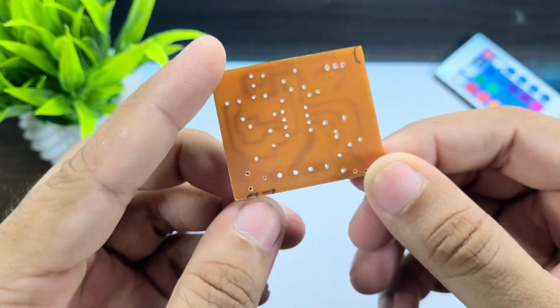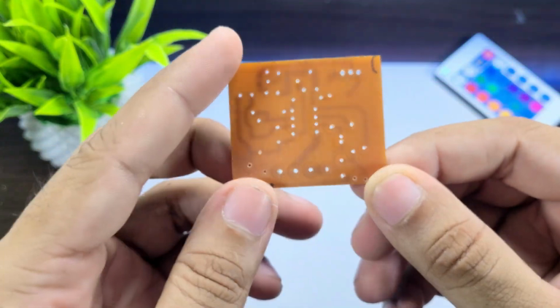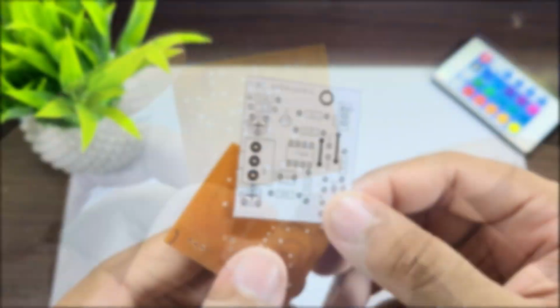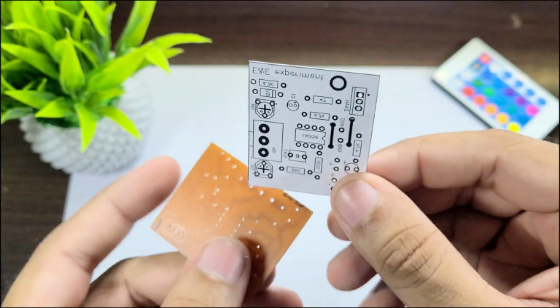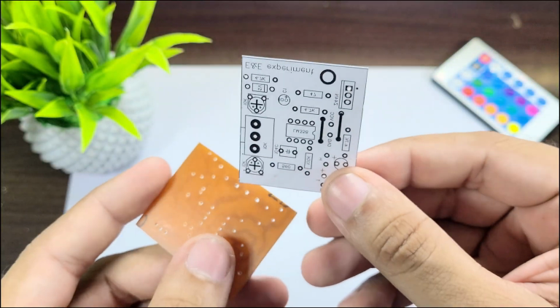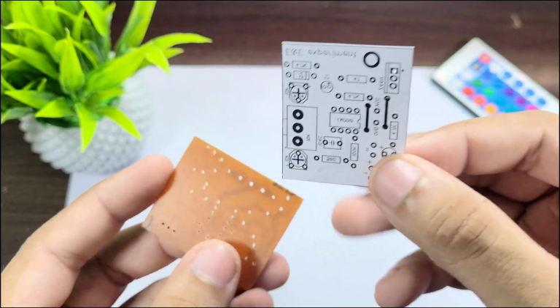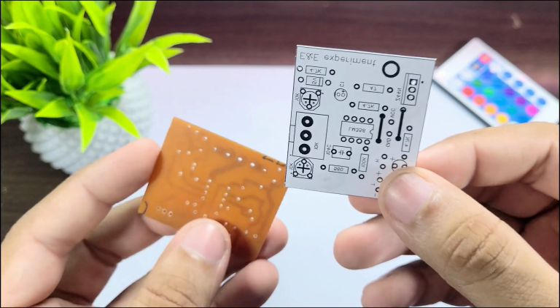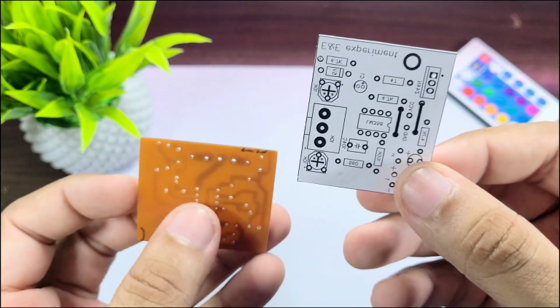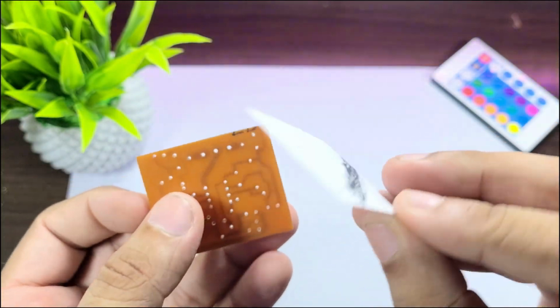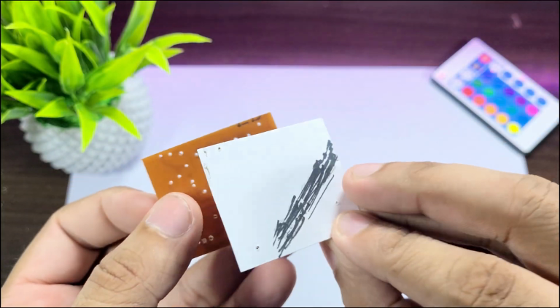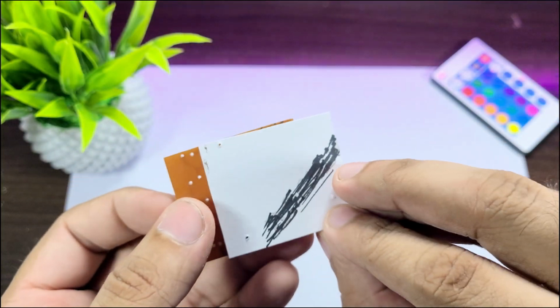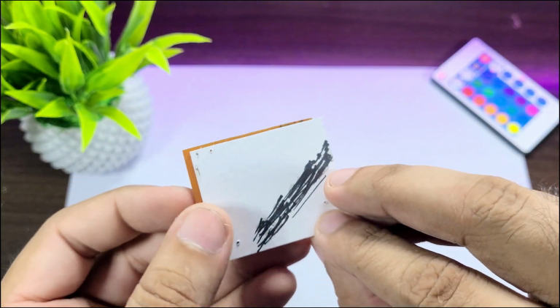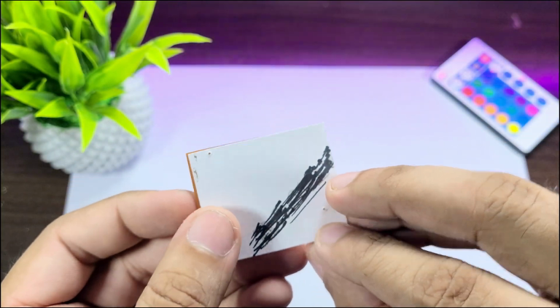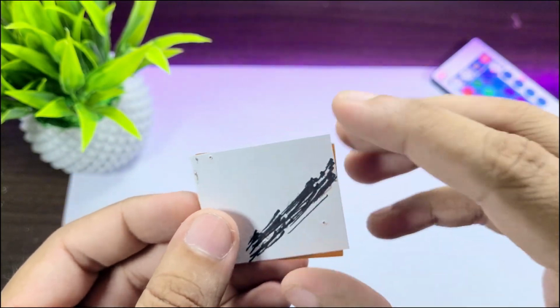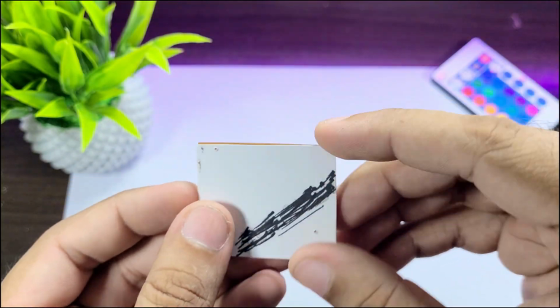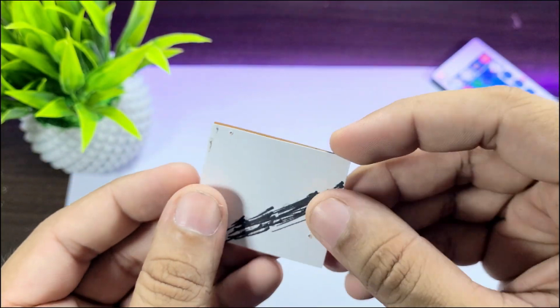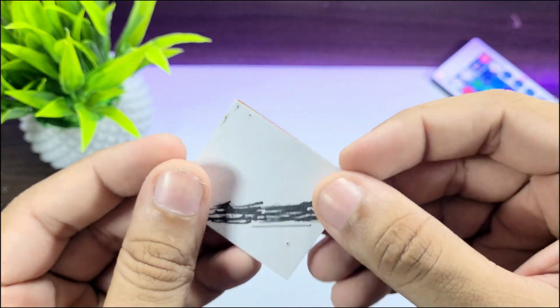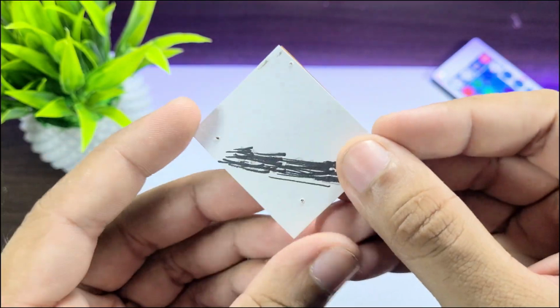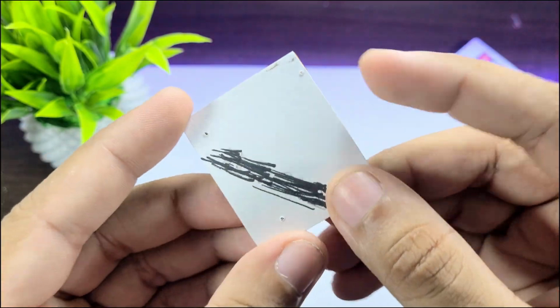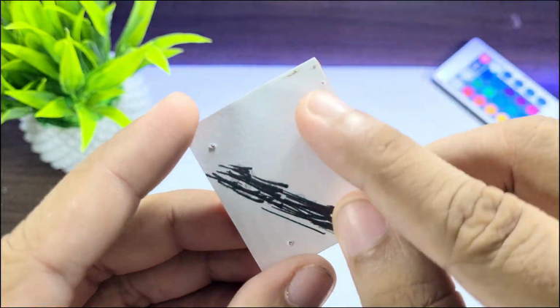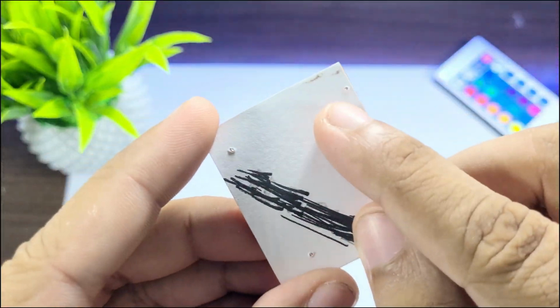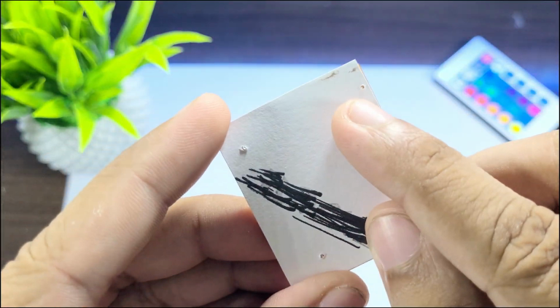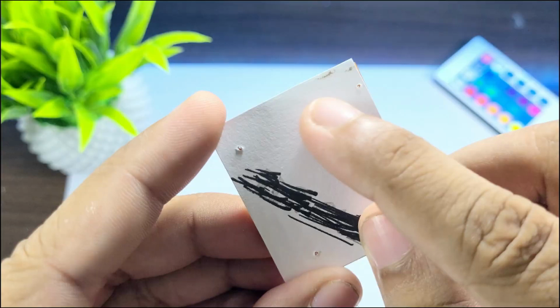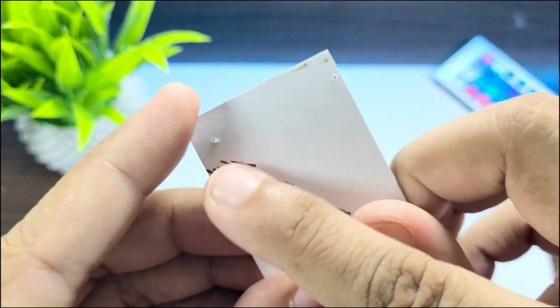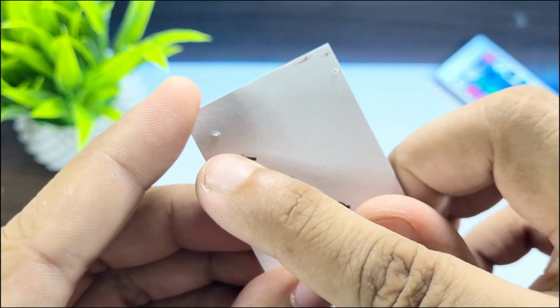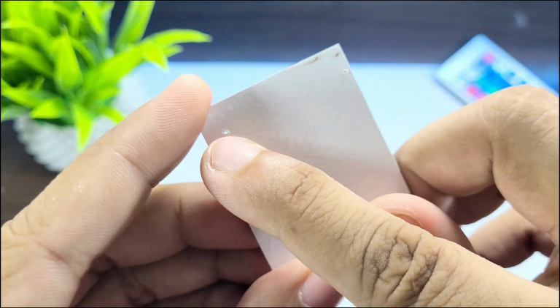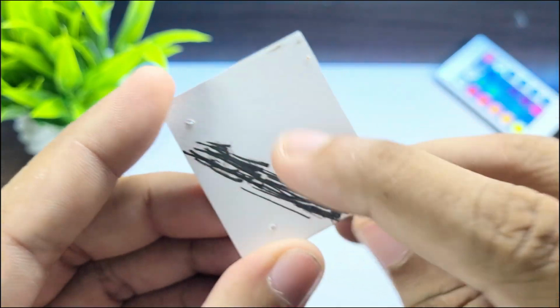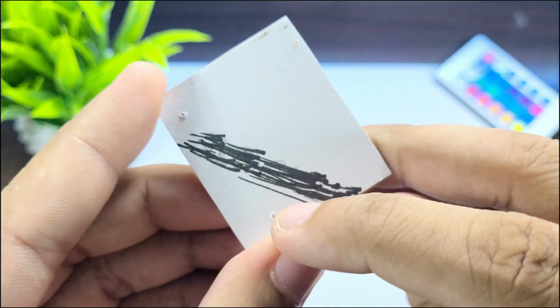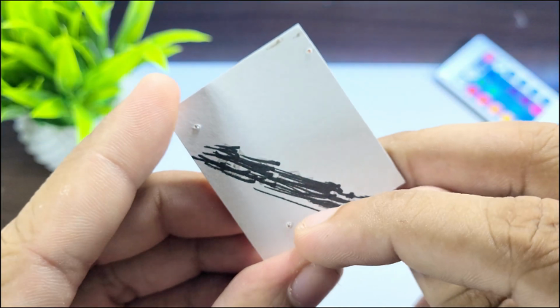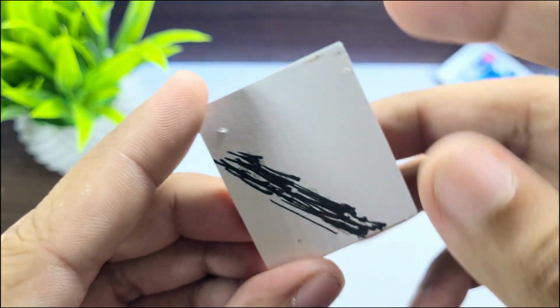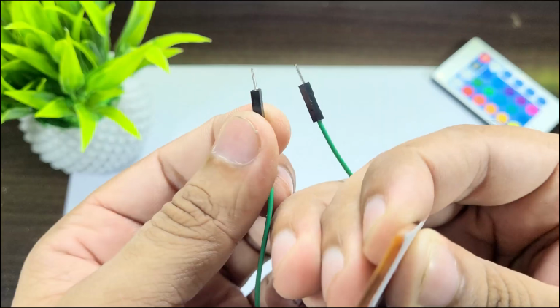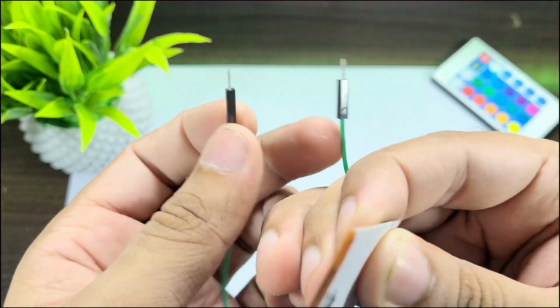Next, place the top silk layer on the top side of the PCB and apply heat with an iron, exactly as you did with the bottom layer.